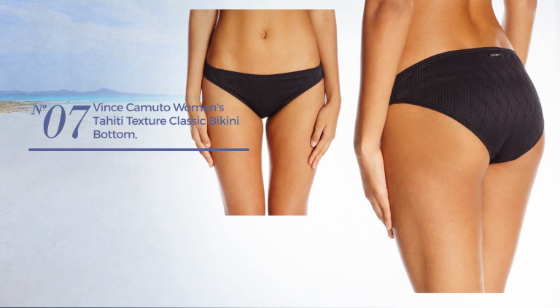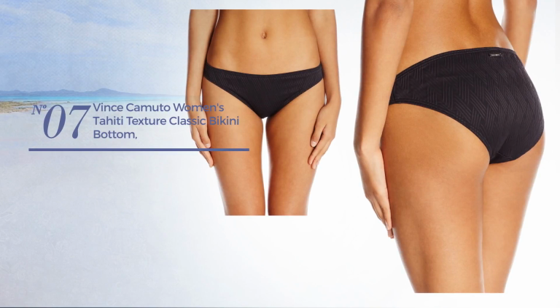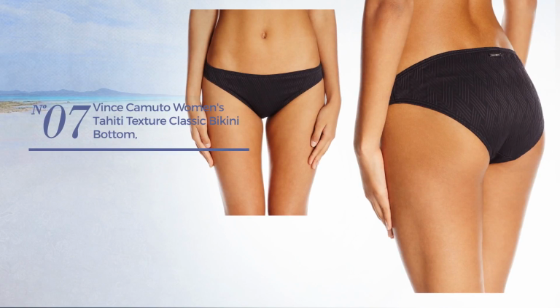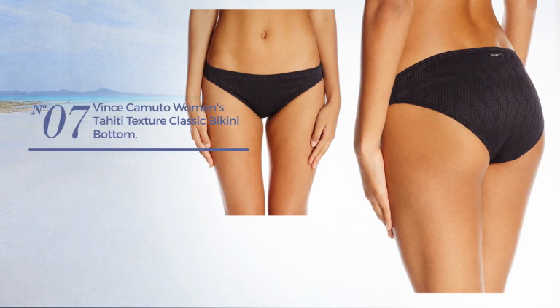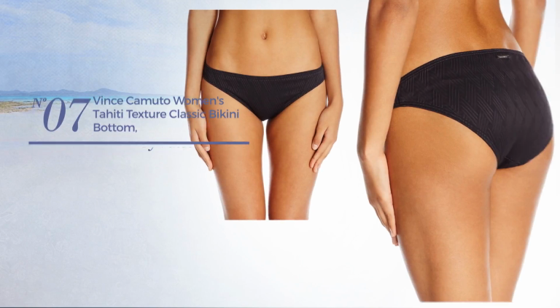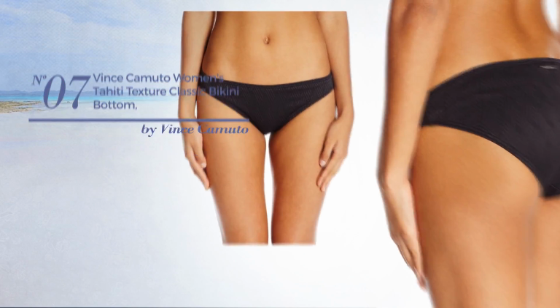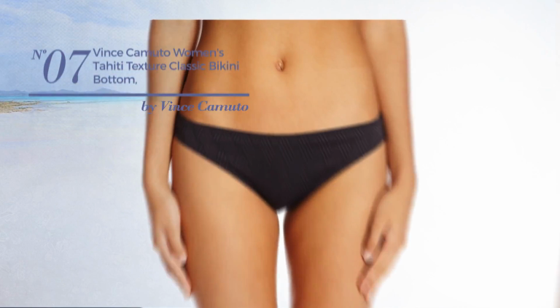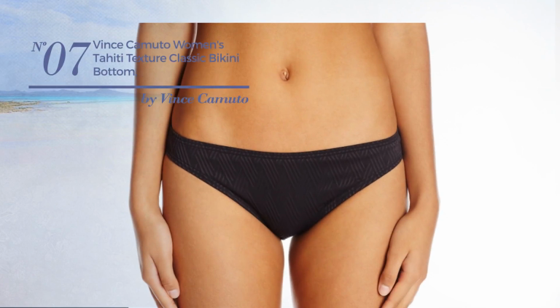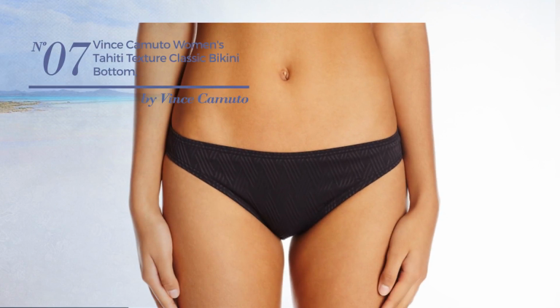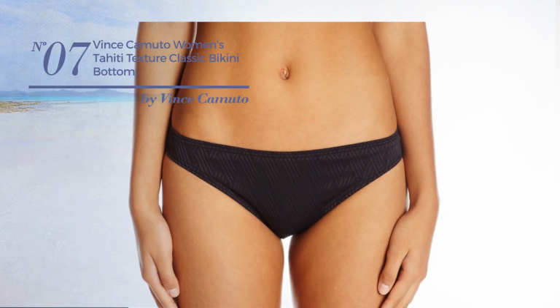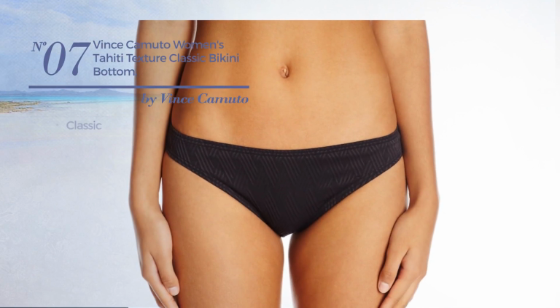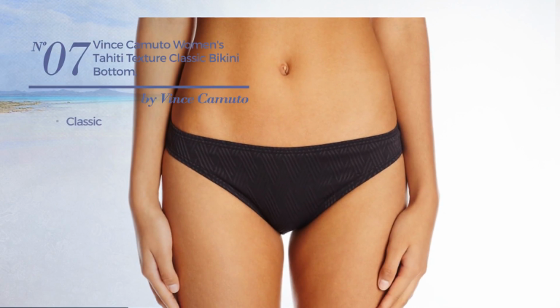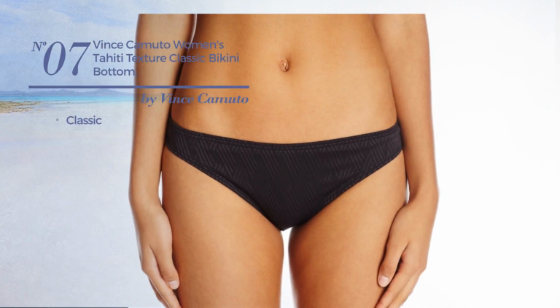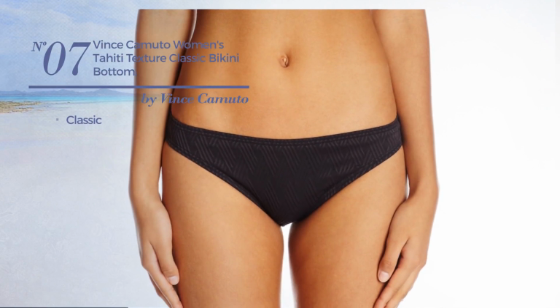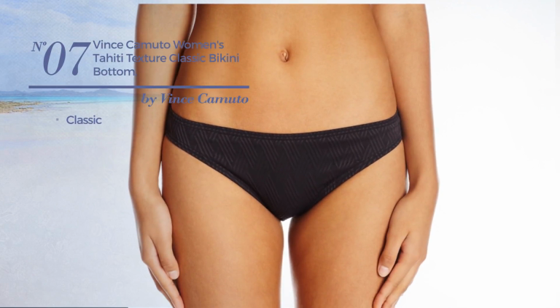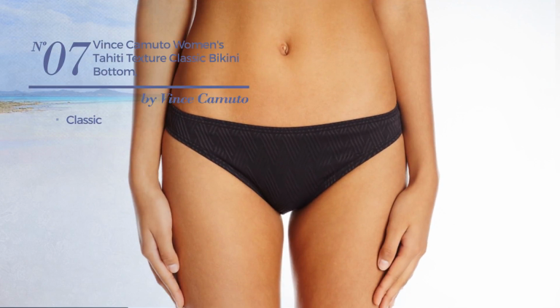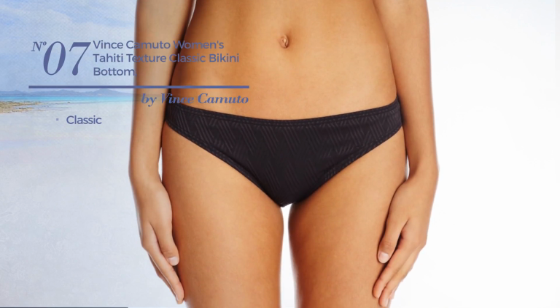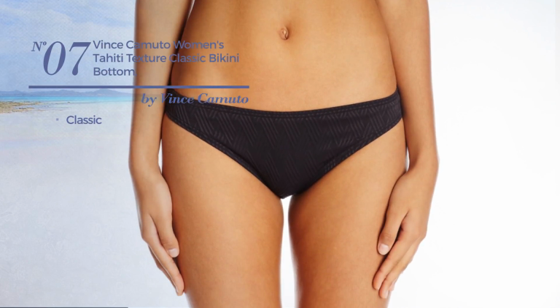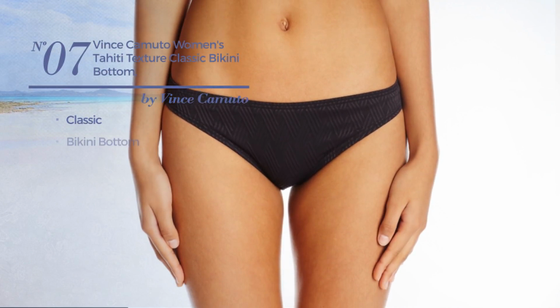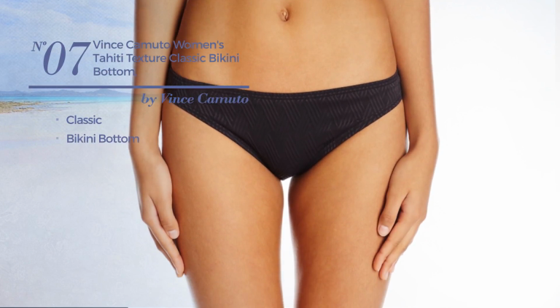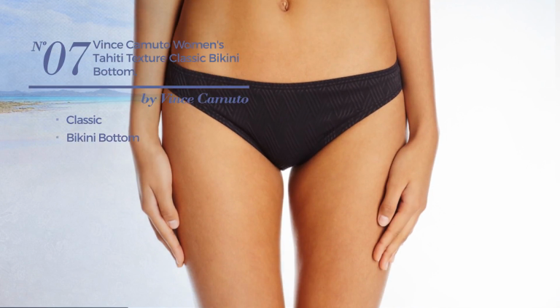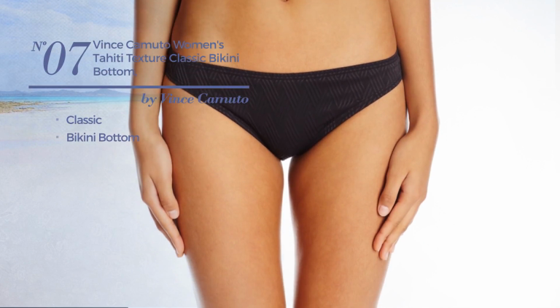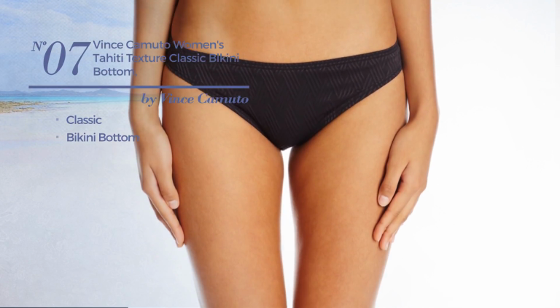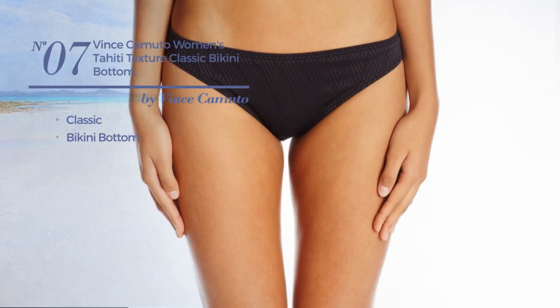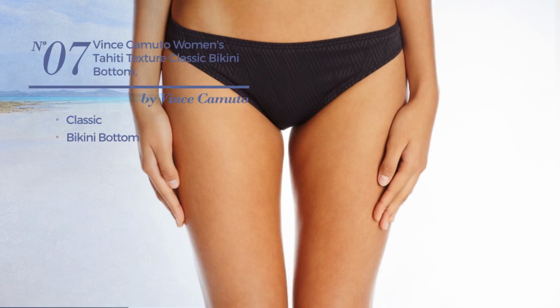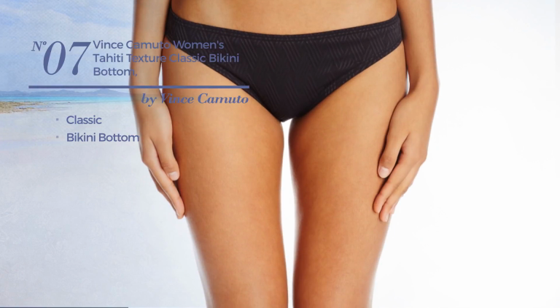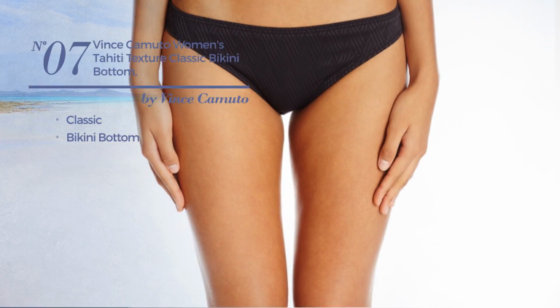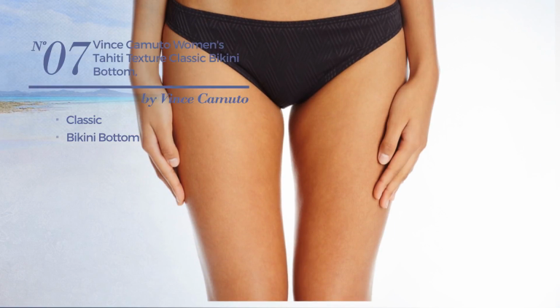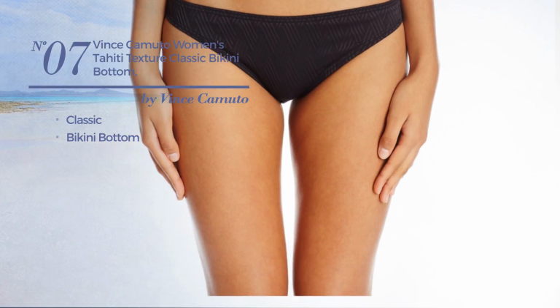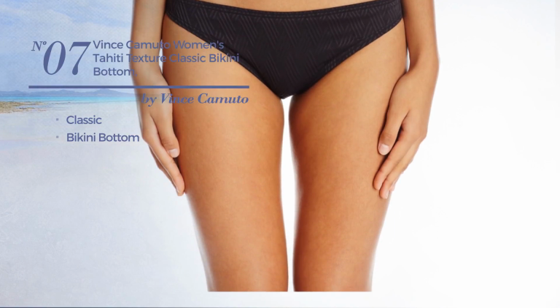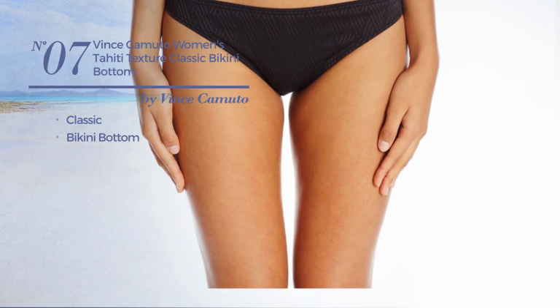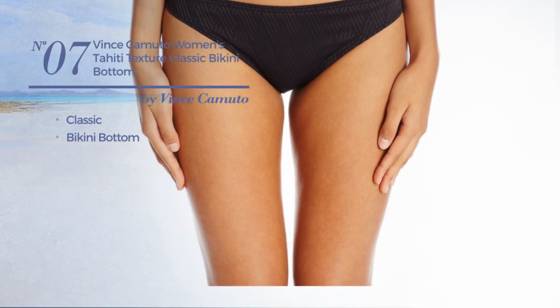Number 7. Featuring a classic look, with a bikini bottom. Available in 2 more colors.